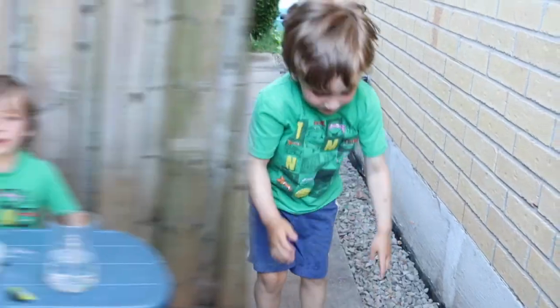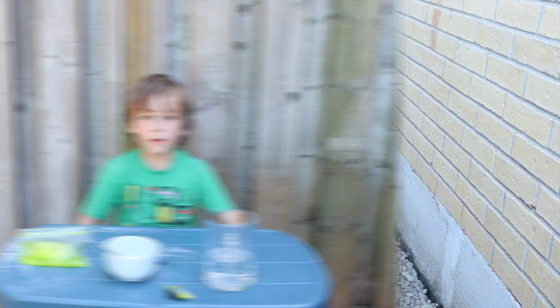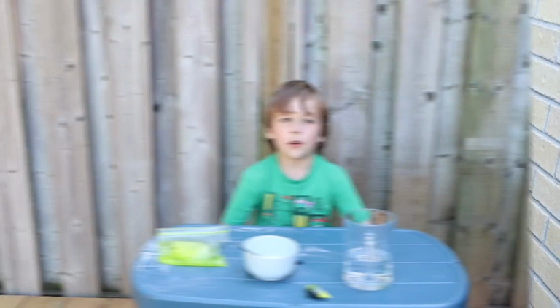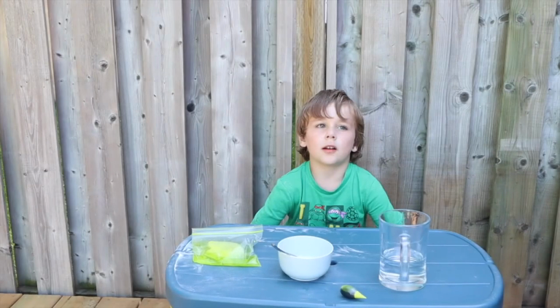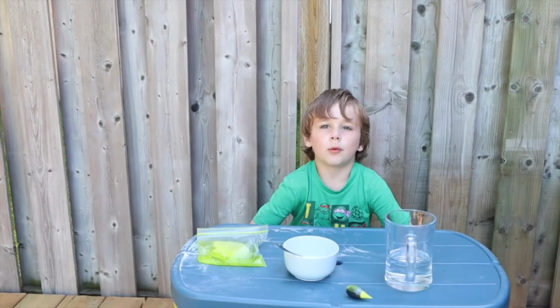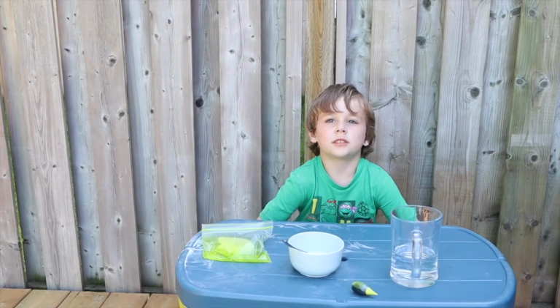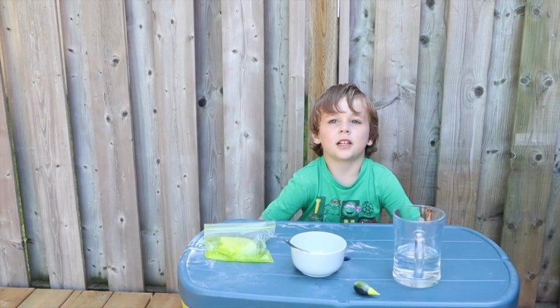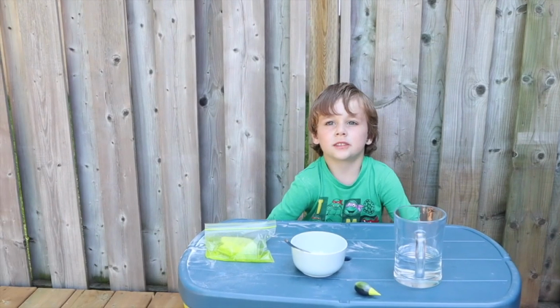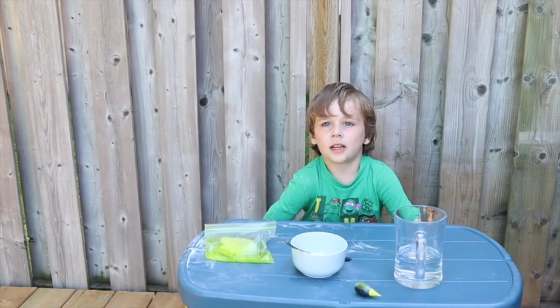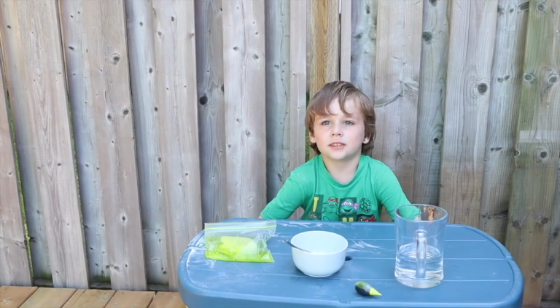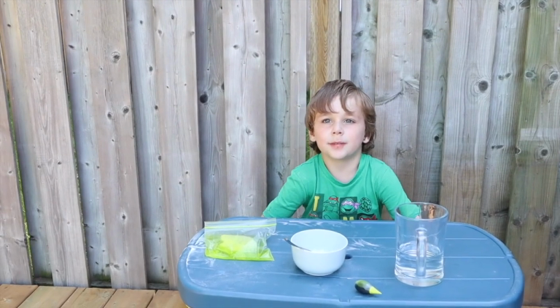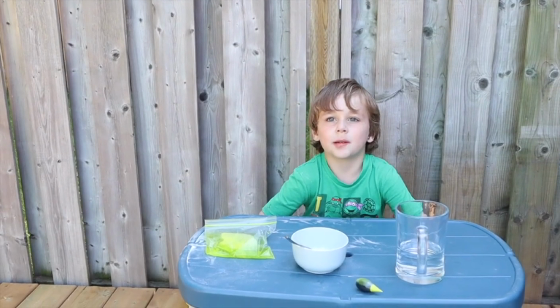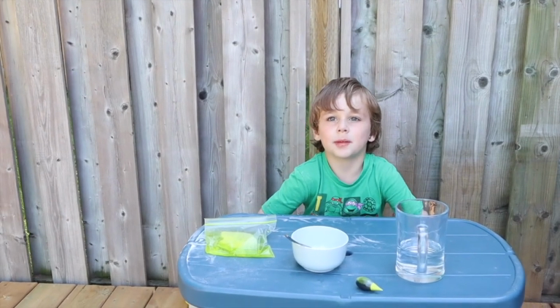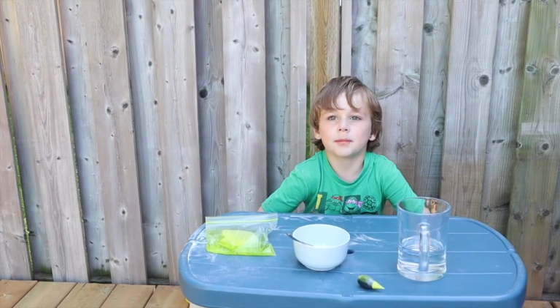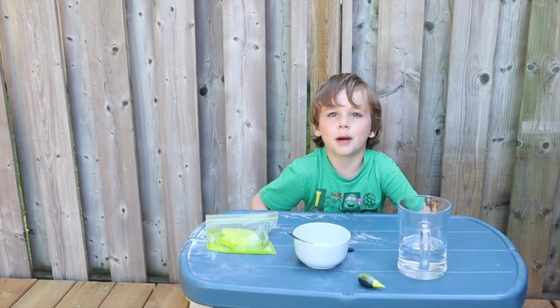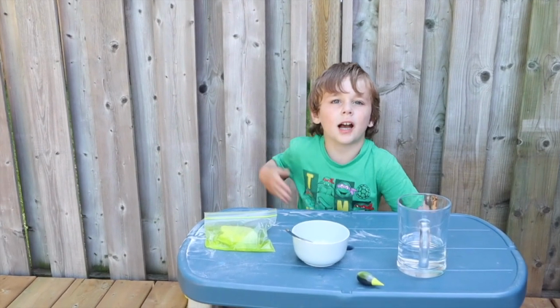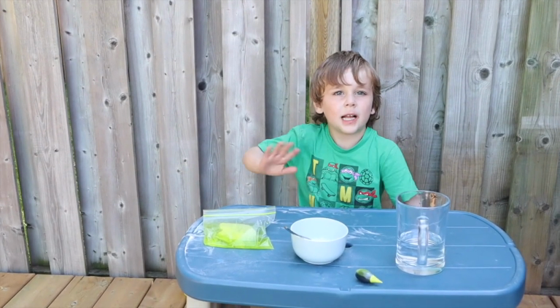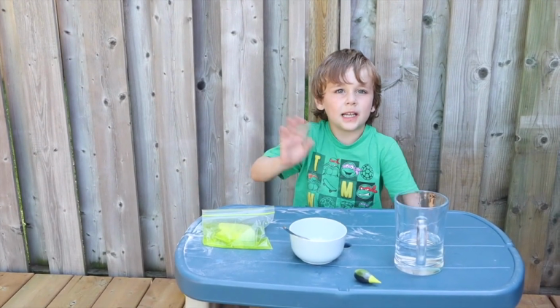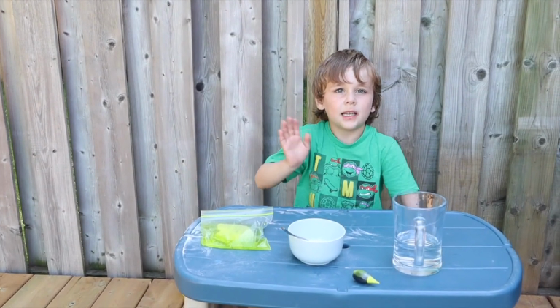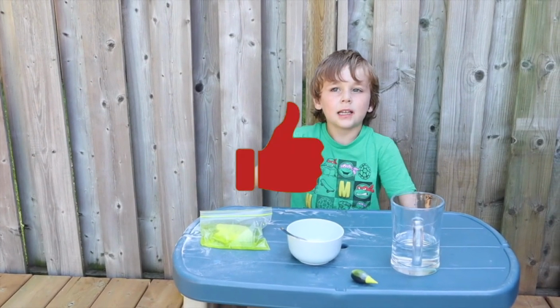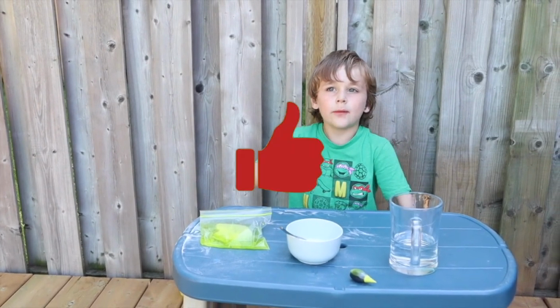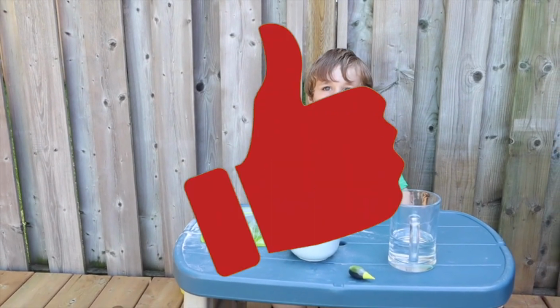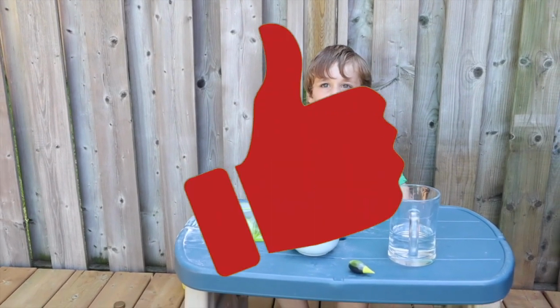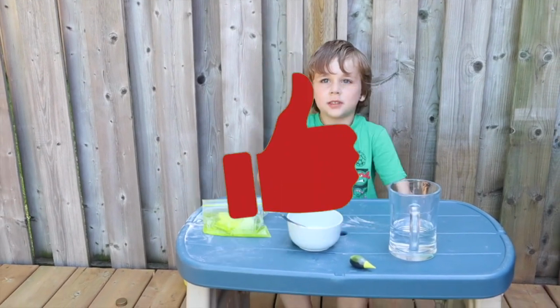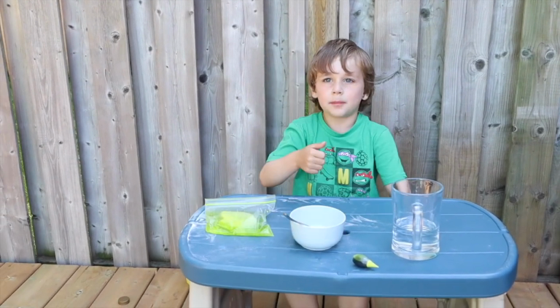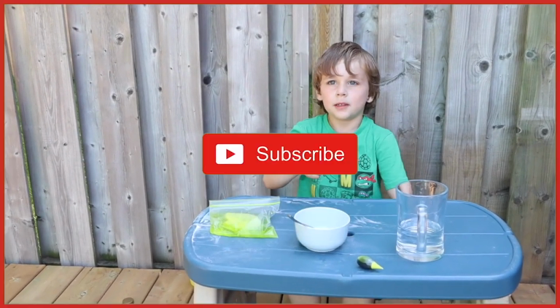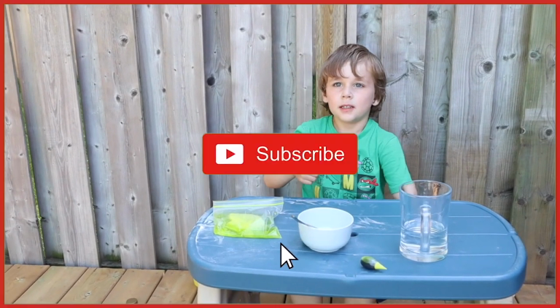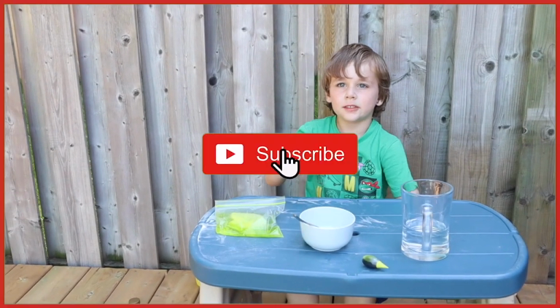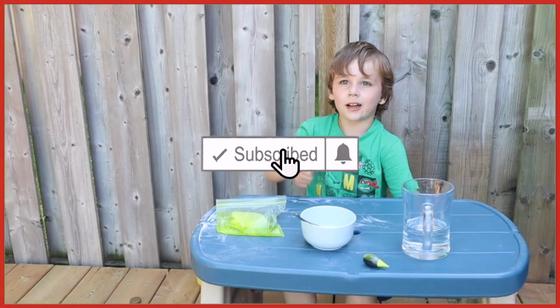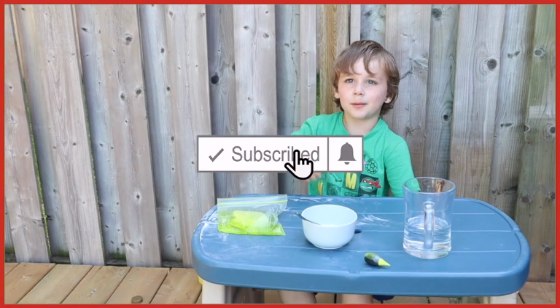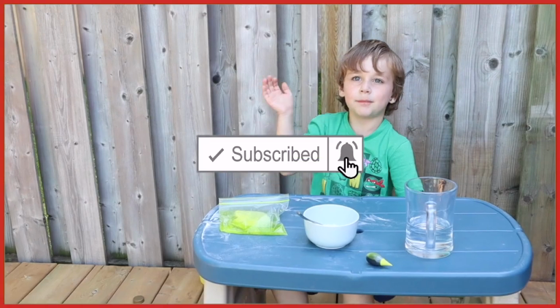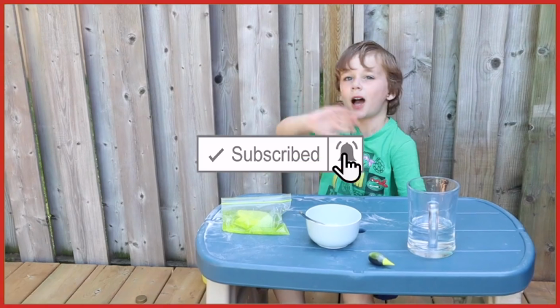Thank you for watching our science filming. Bye! Give a big thumbs up. Subscribe. Bye!